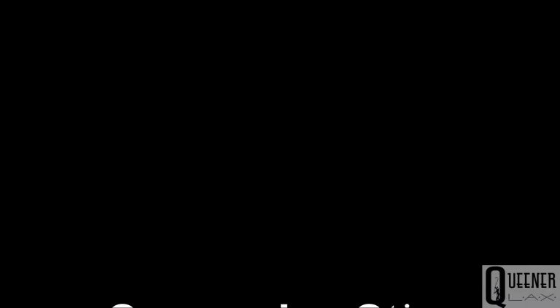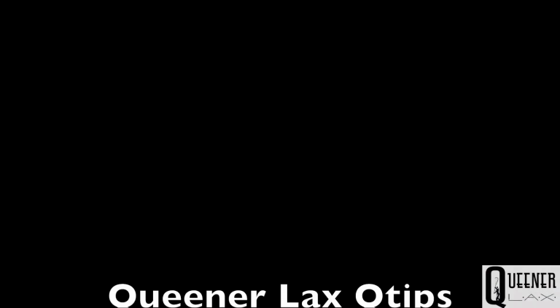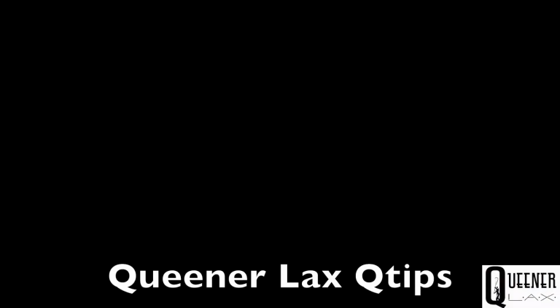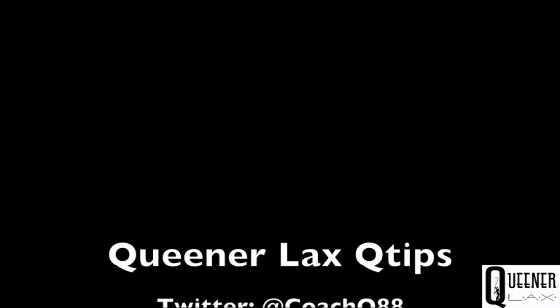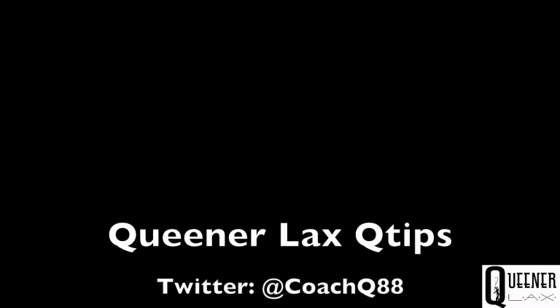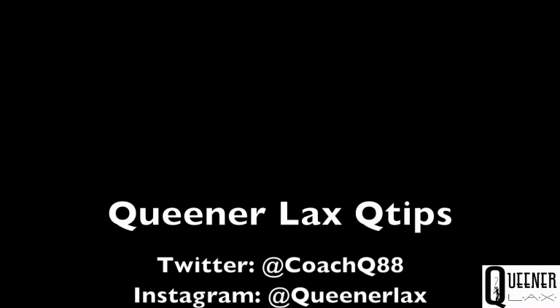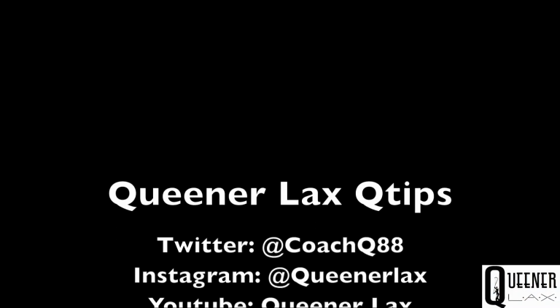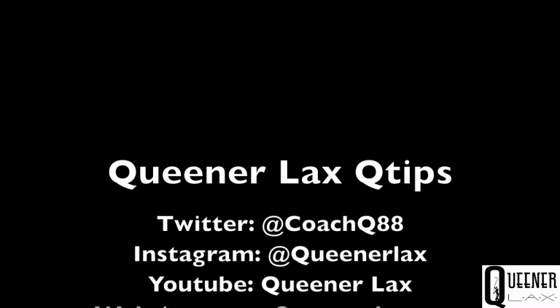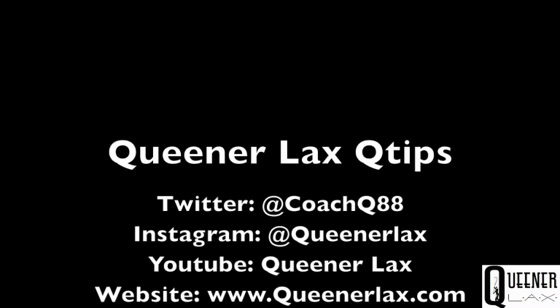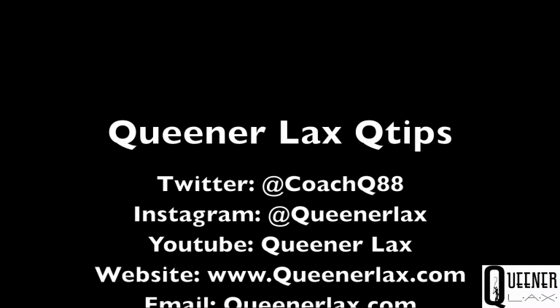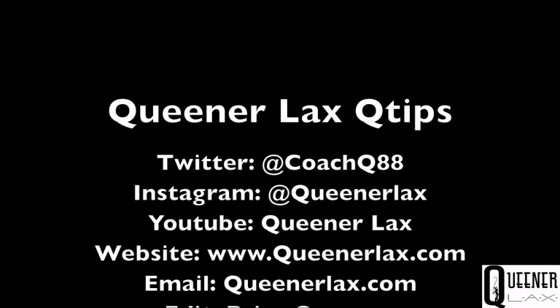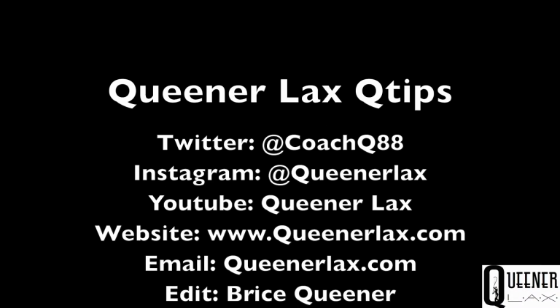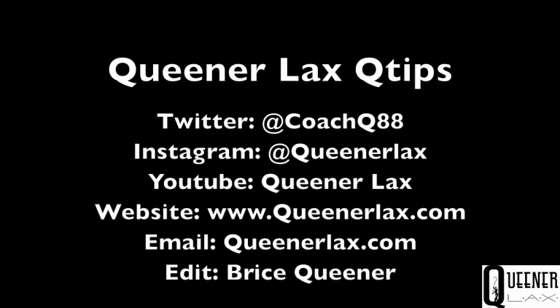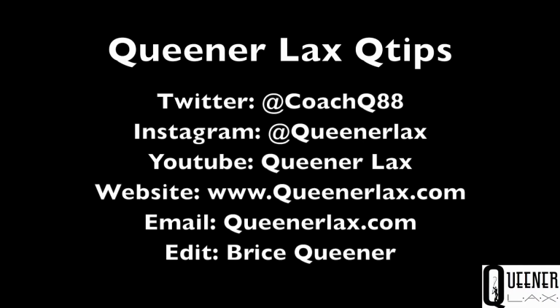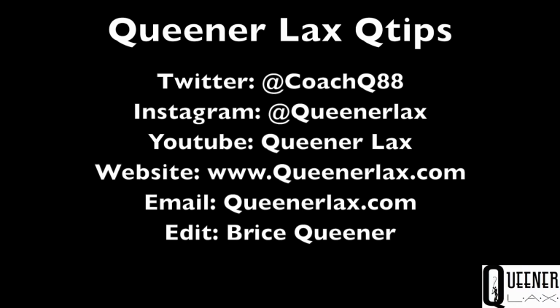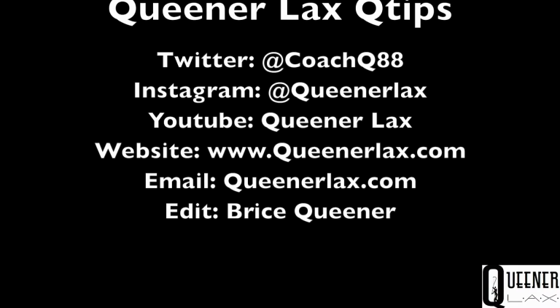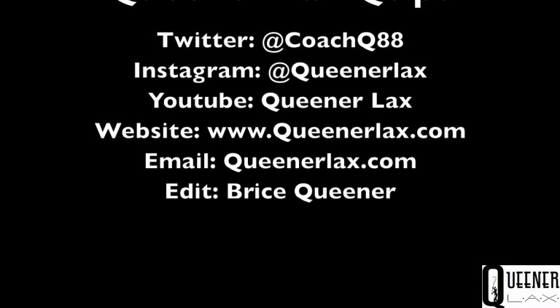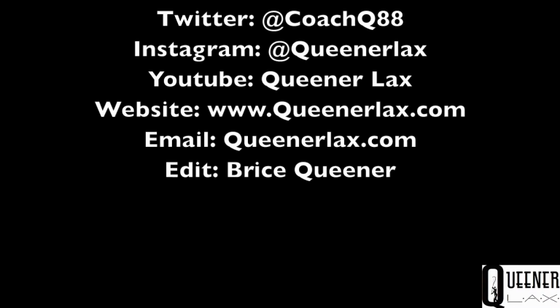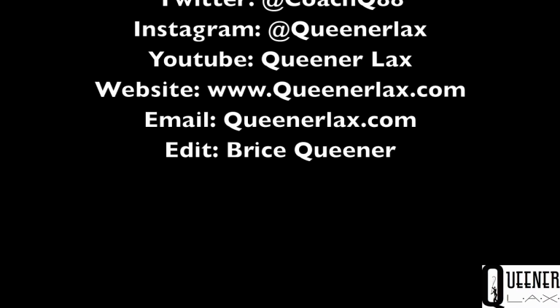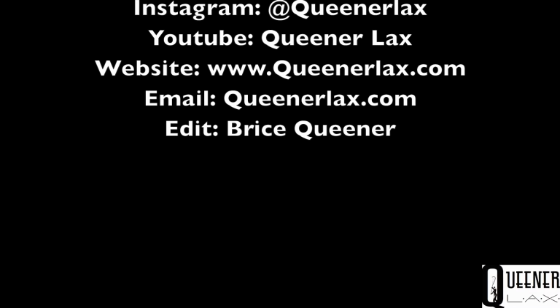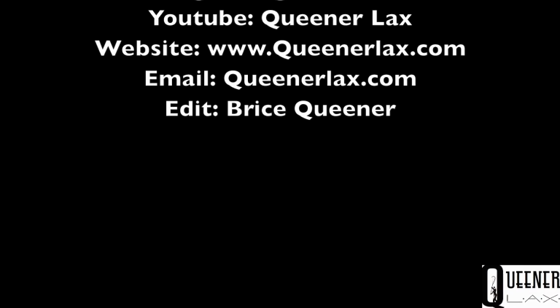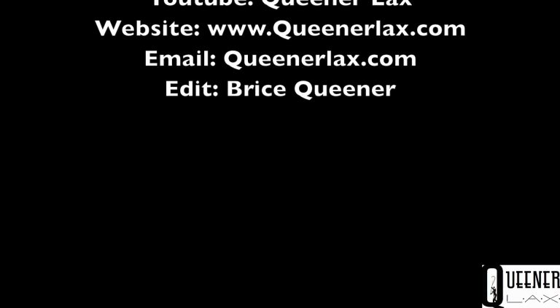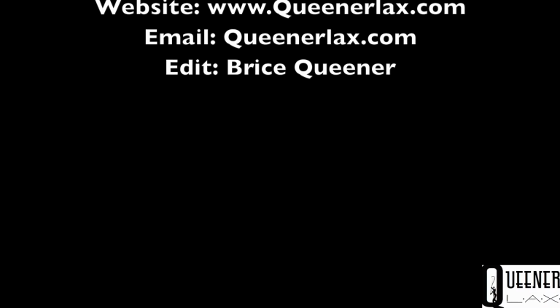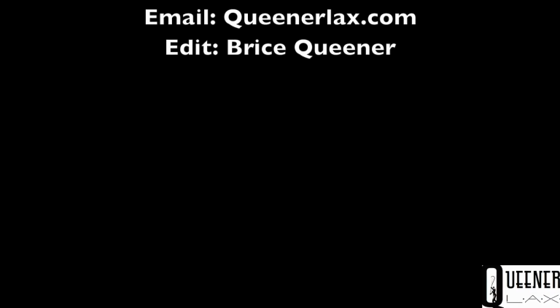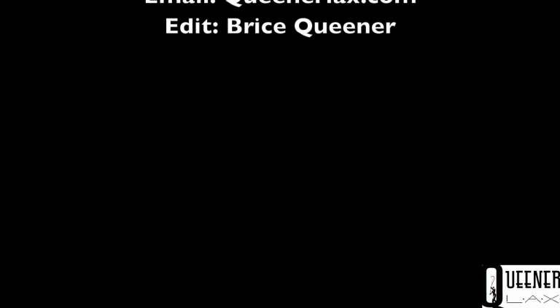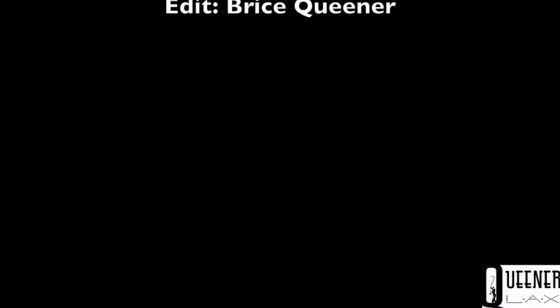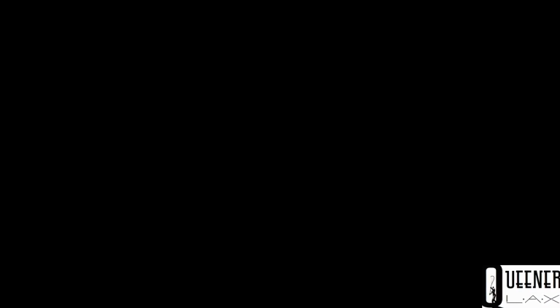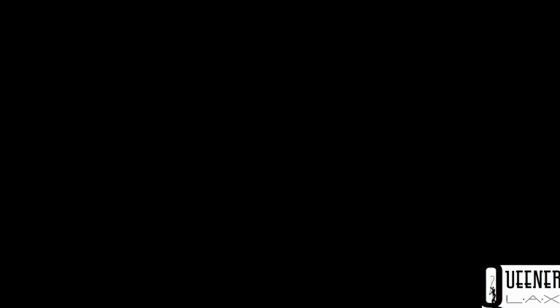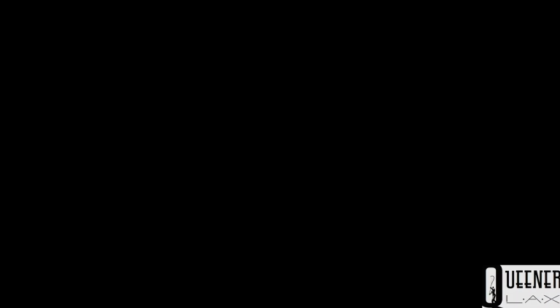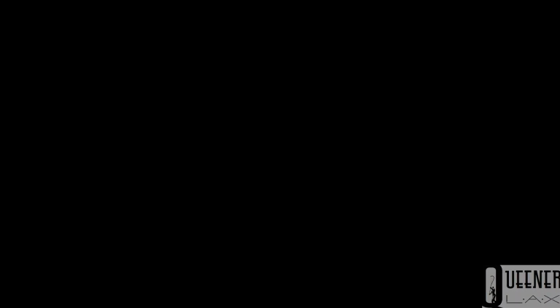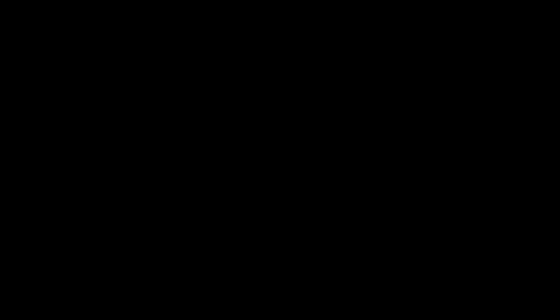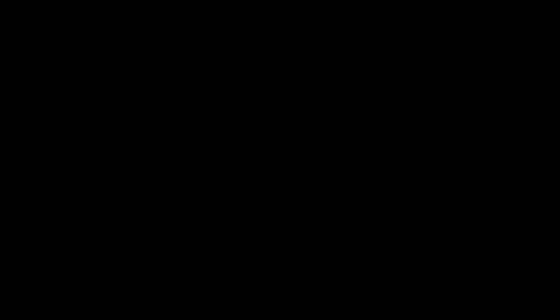Check out all the social medias right there. Like, subscribe, follow, retweet. Don't be shy. Drop us a line. We'd love to hear from you. Peace.